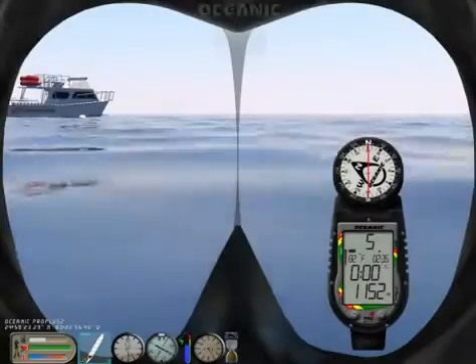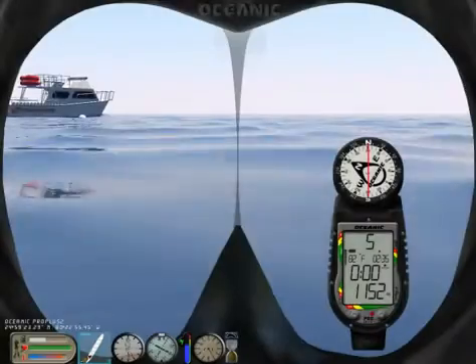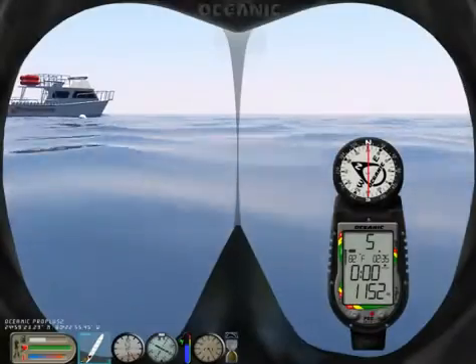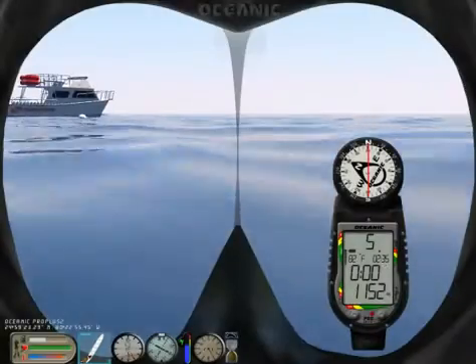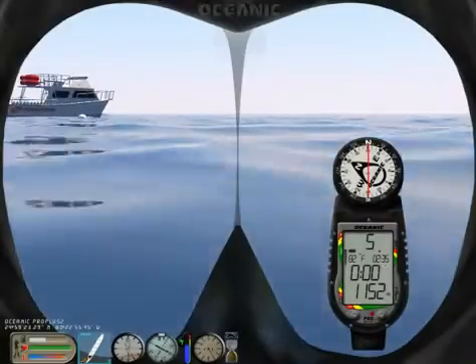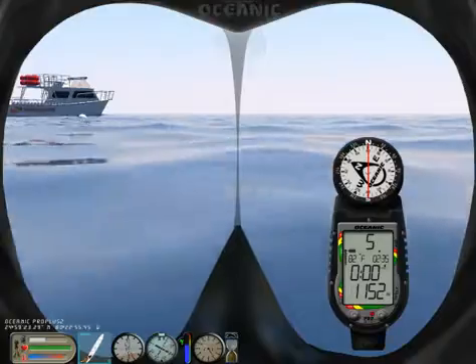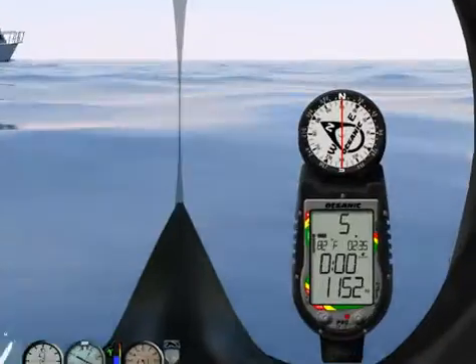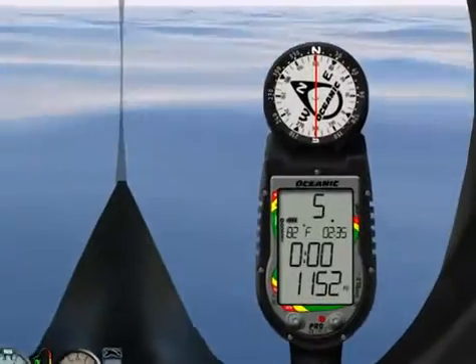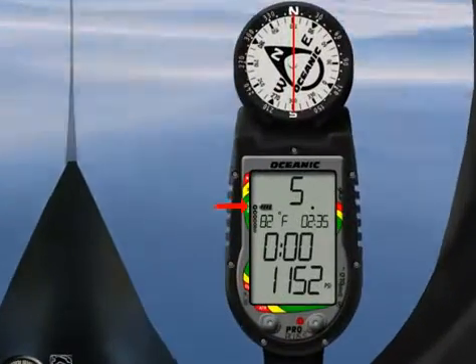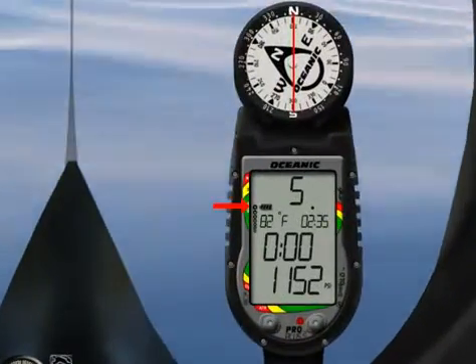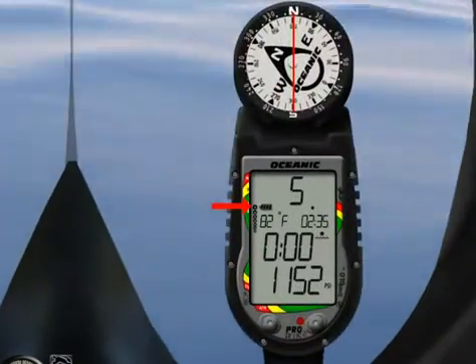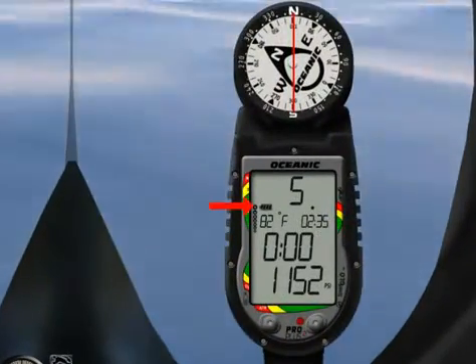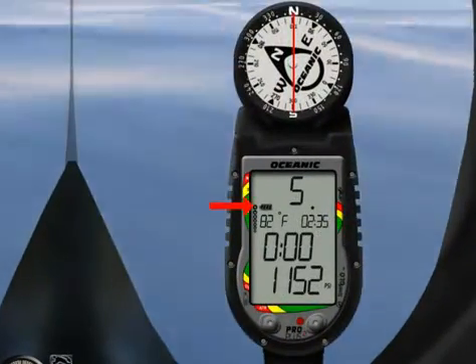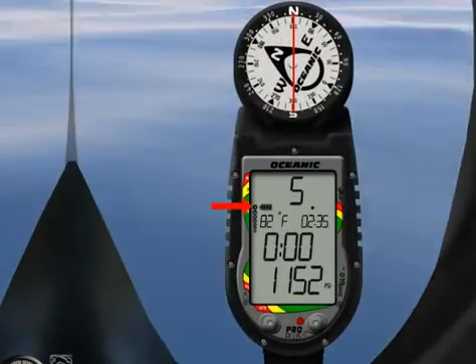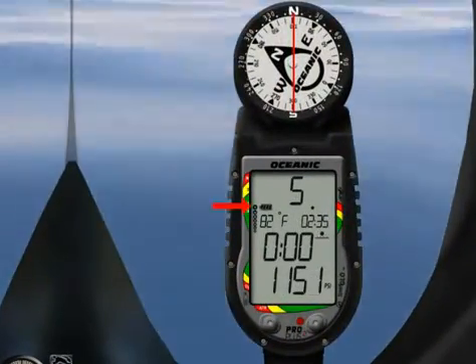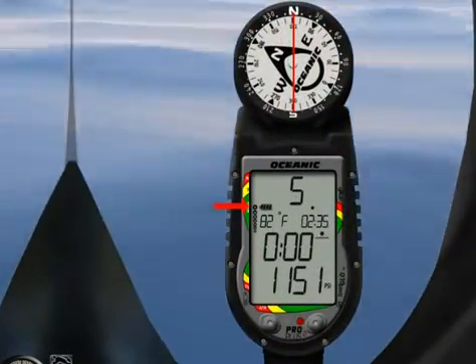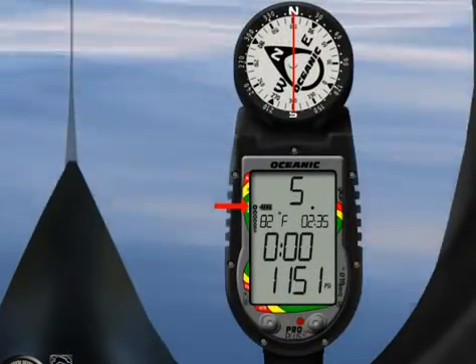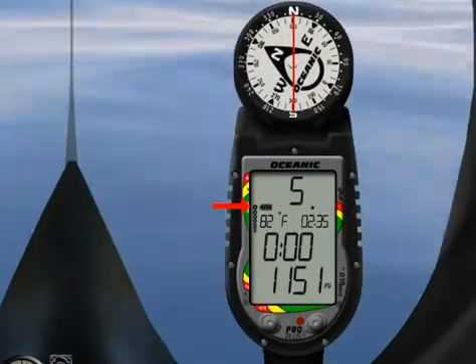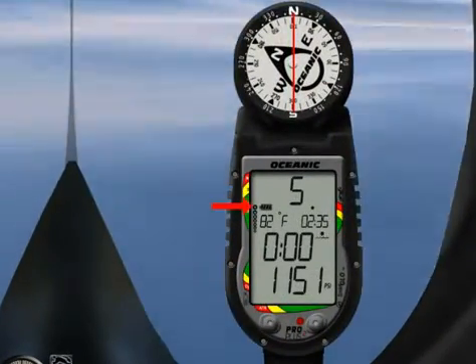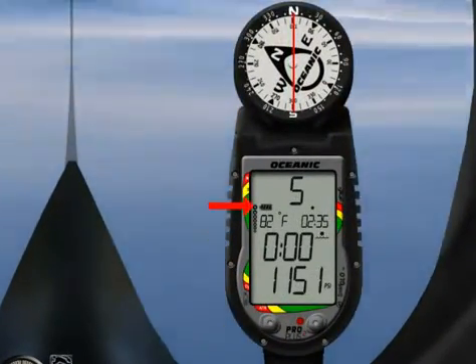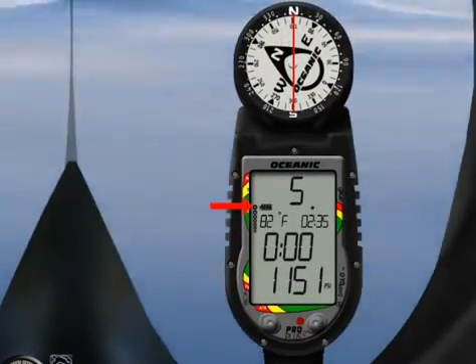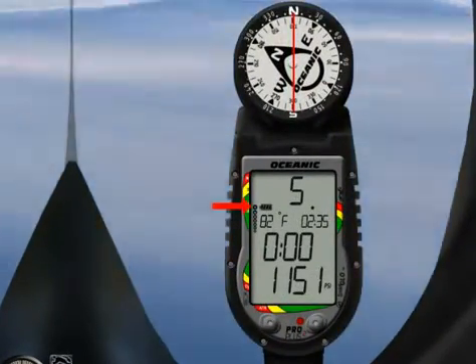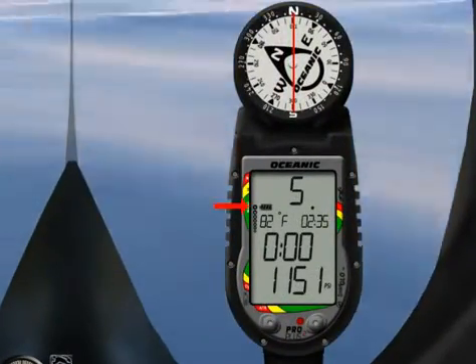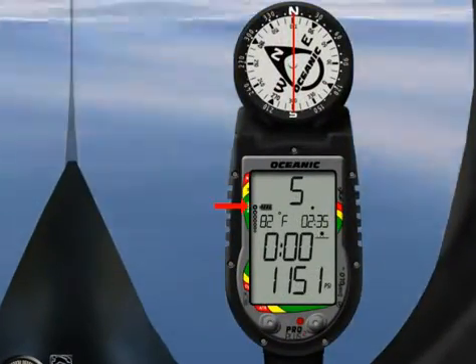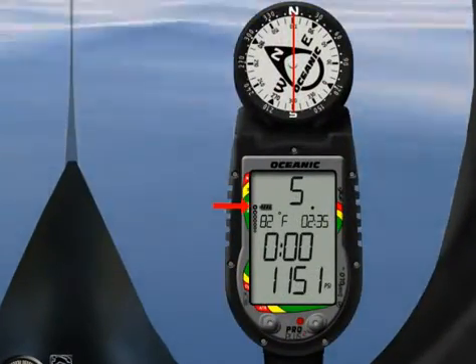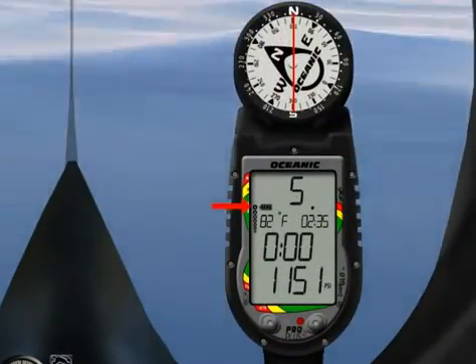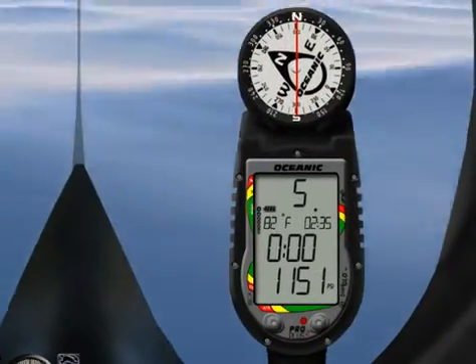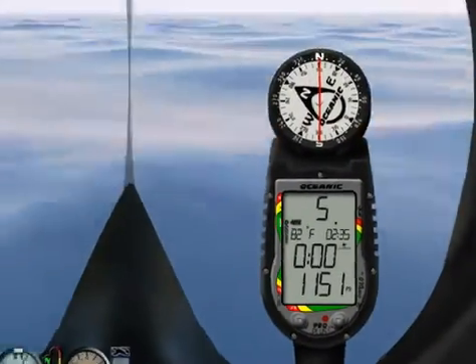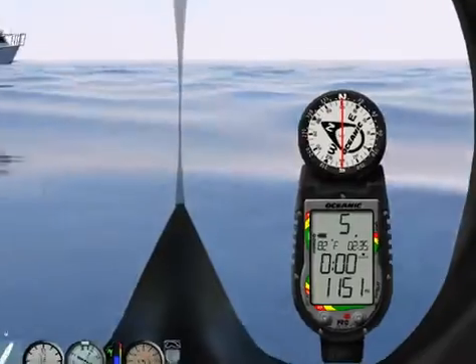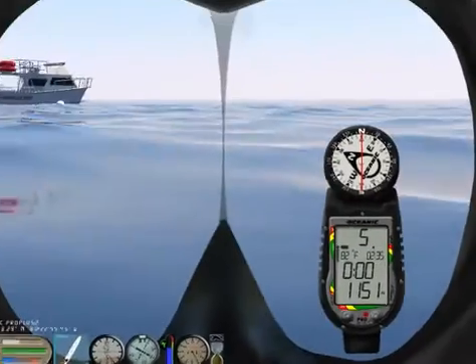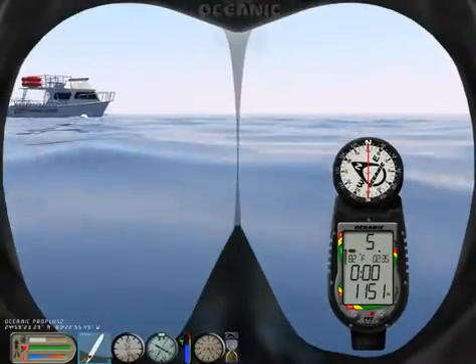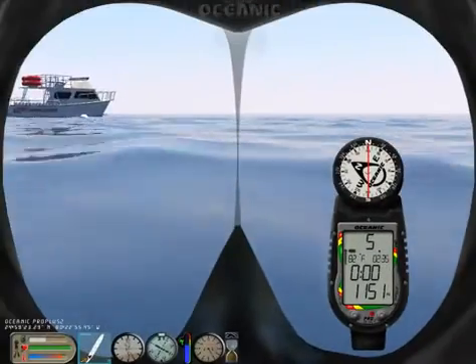Another very important symbol is the battery indicator. Make sure you check the battery level each time you pack your gear.